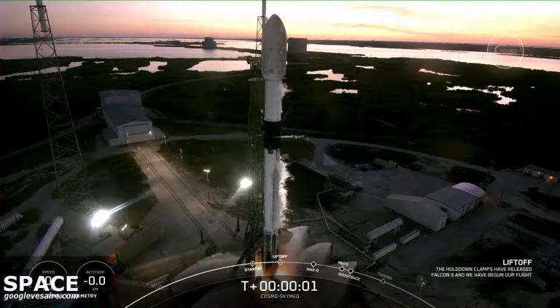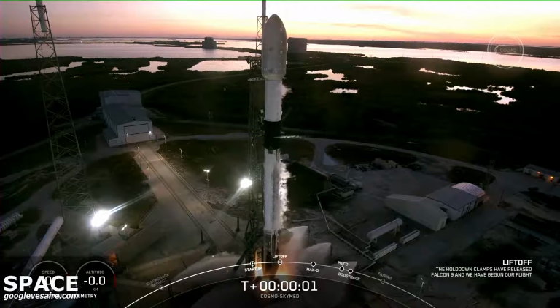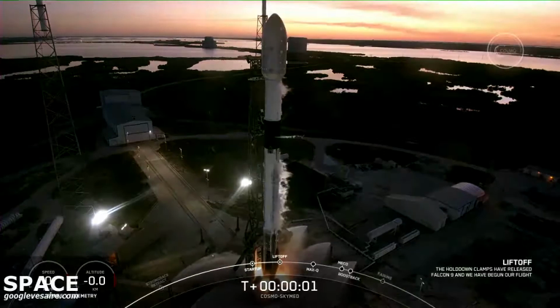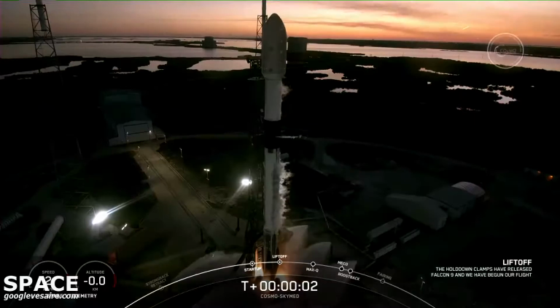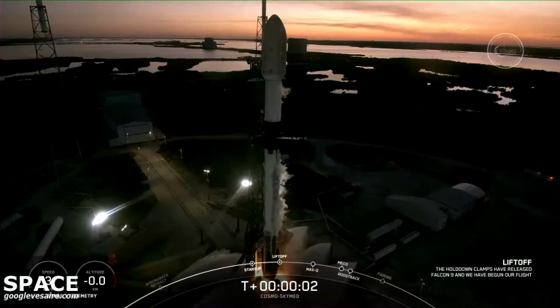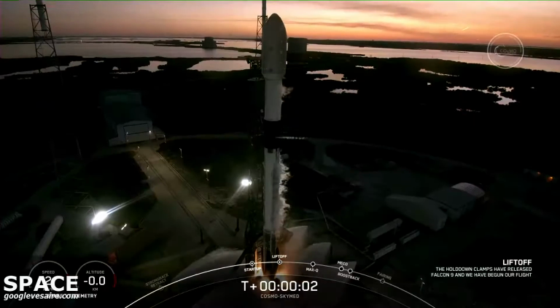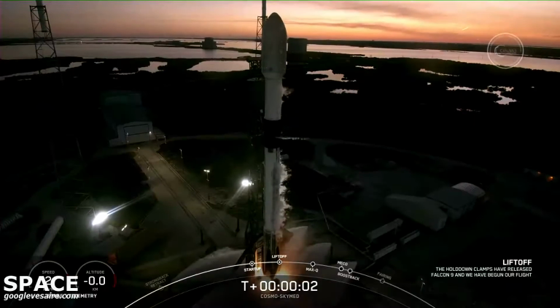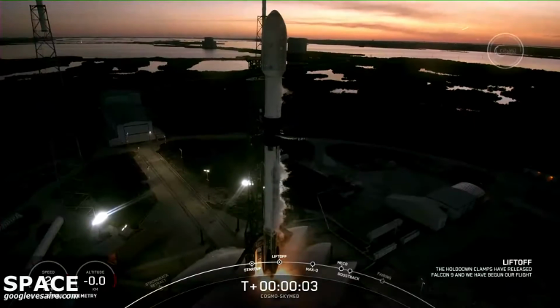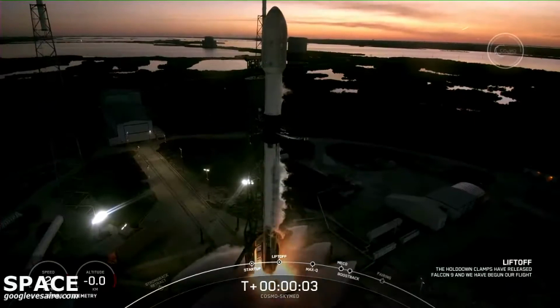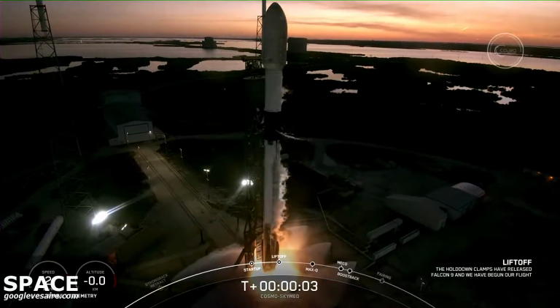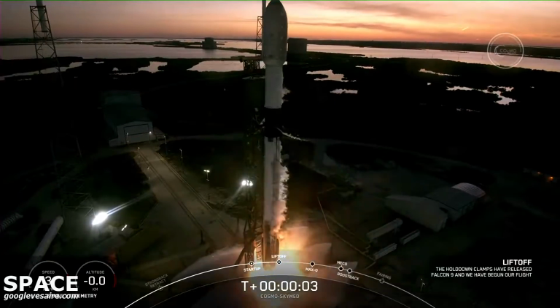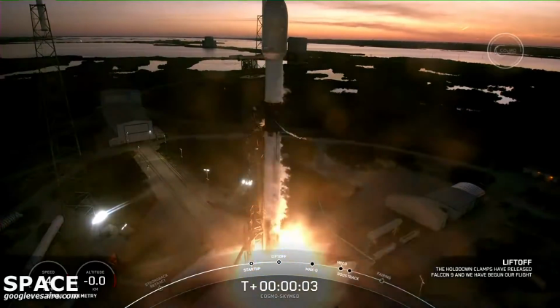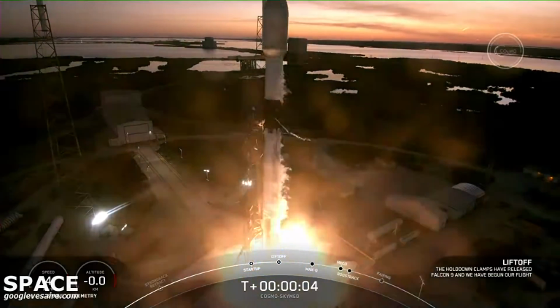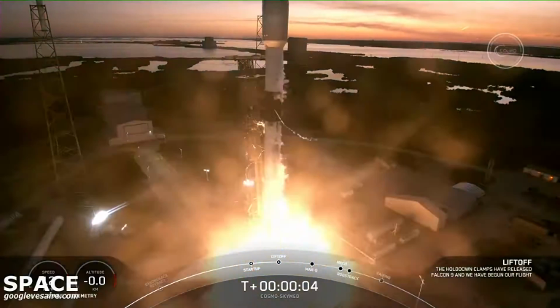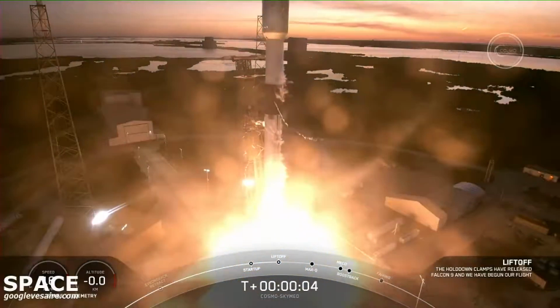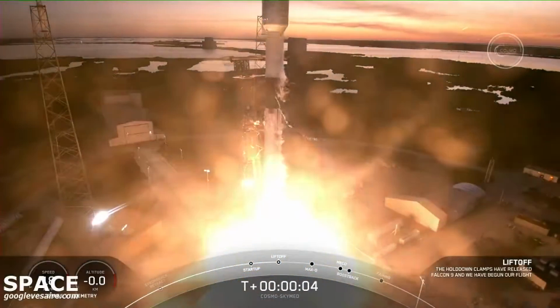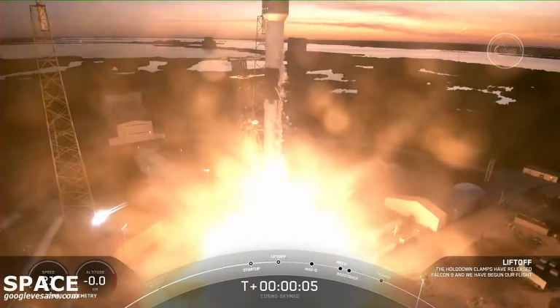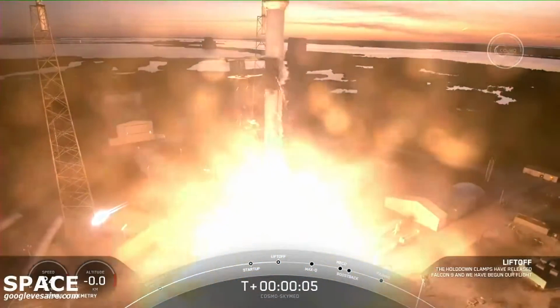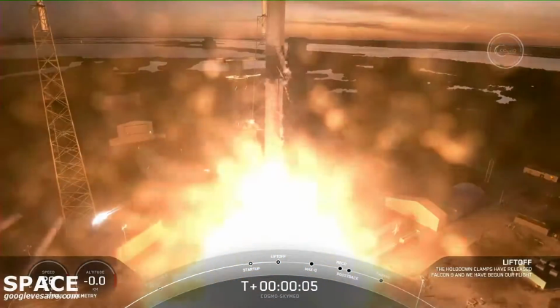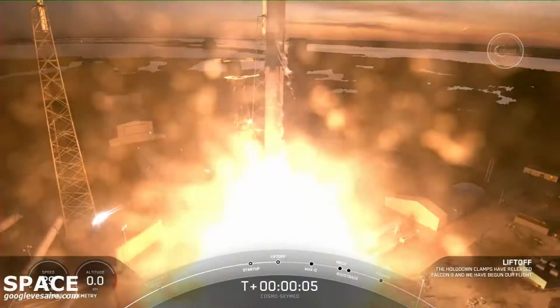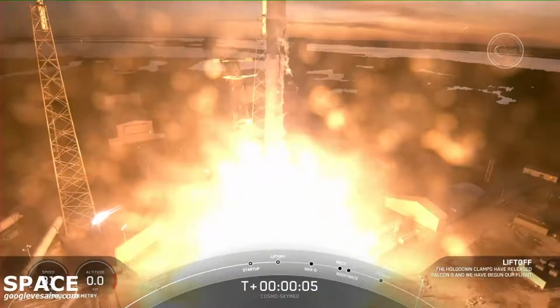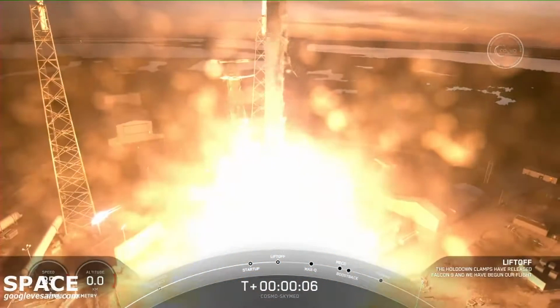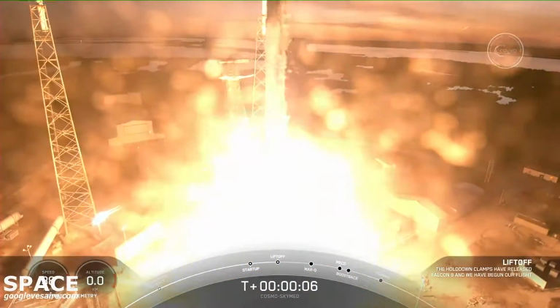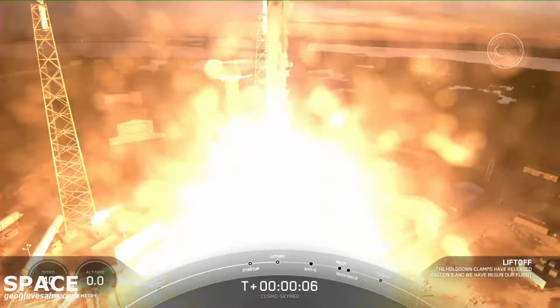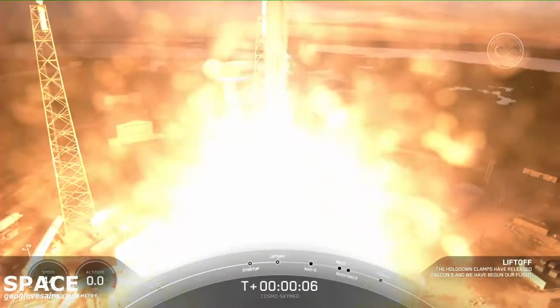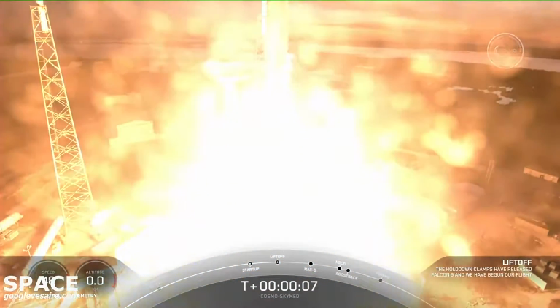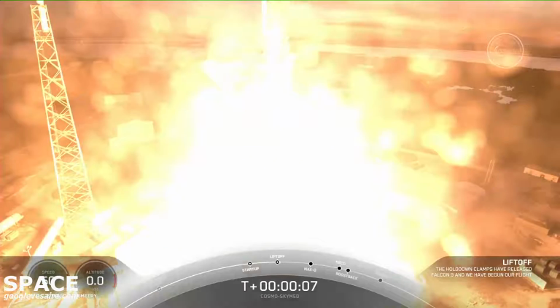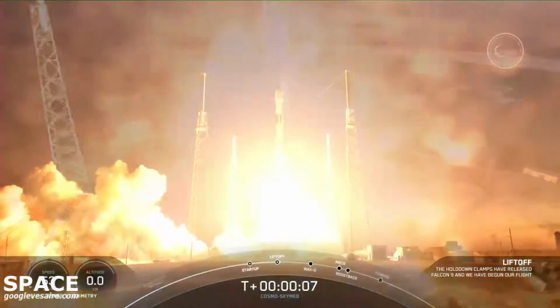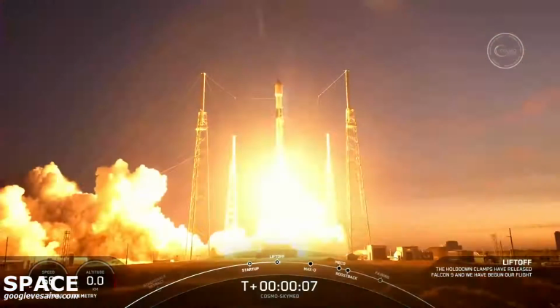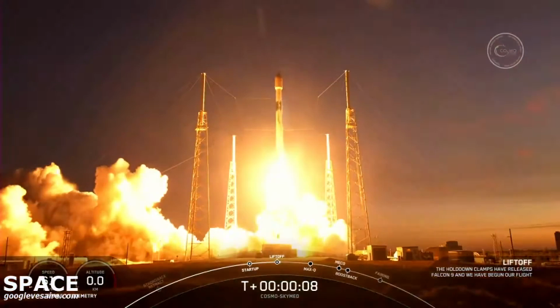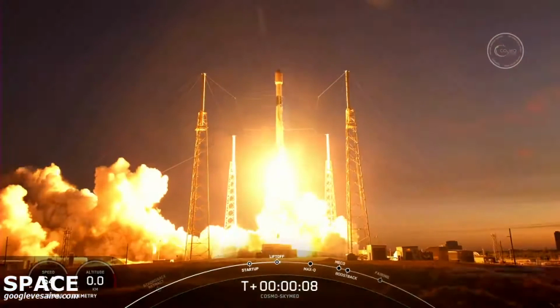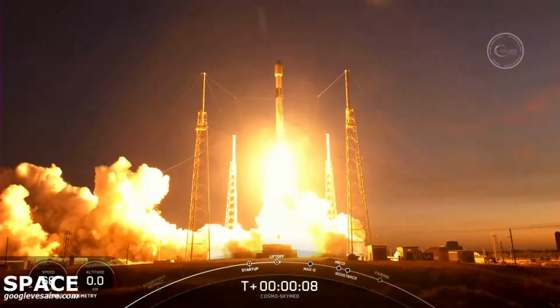Ignition and liftoff in Boca Chica. Go Falcon, go Cosmos.